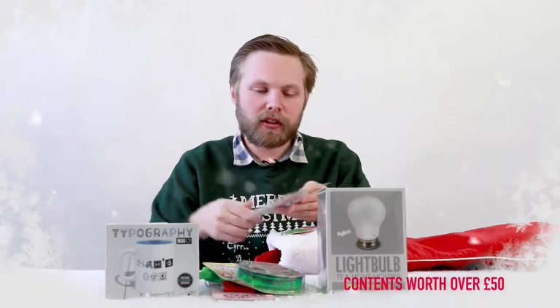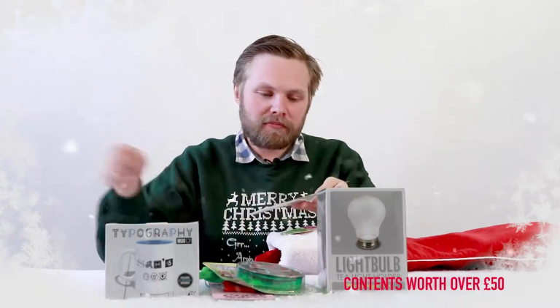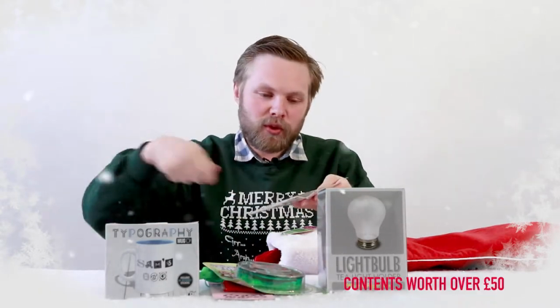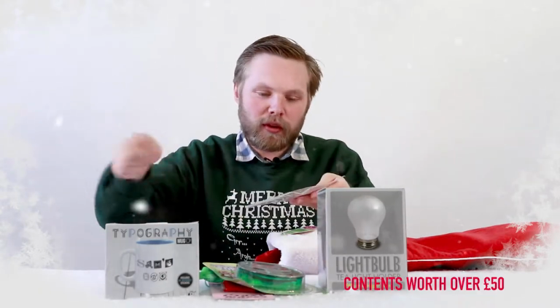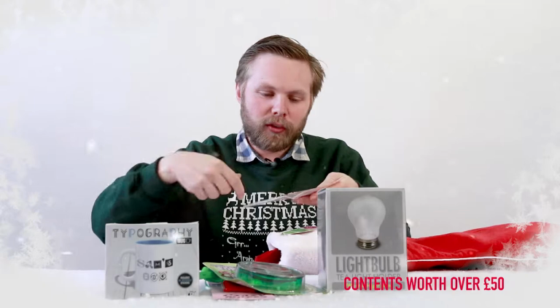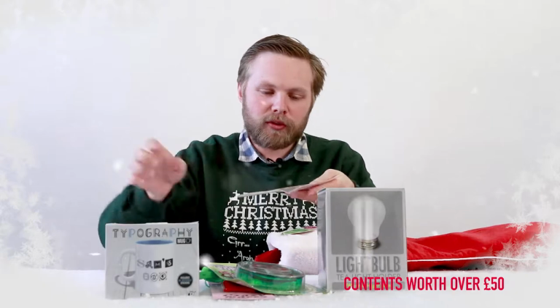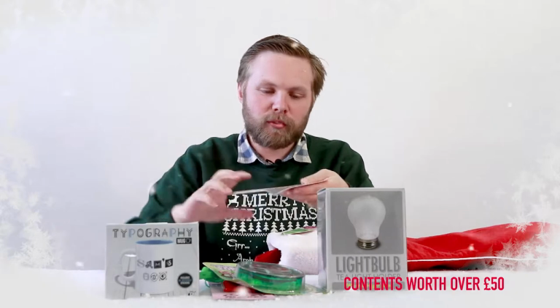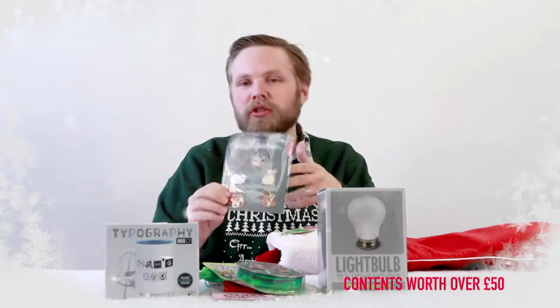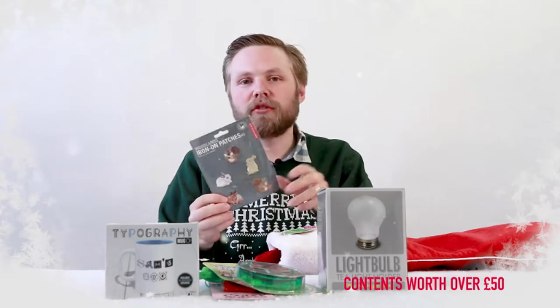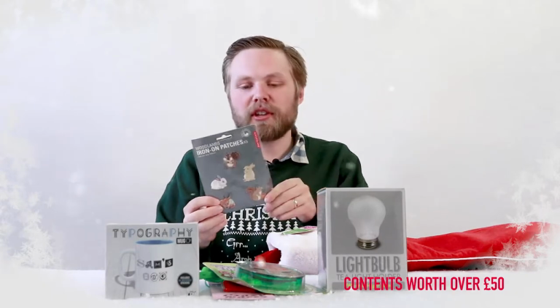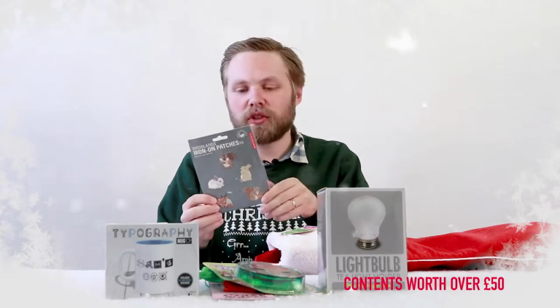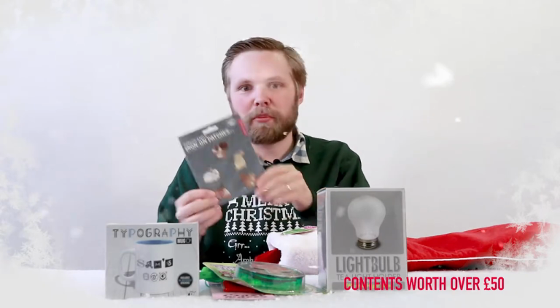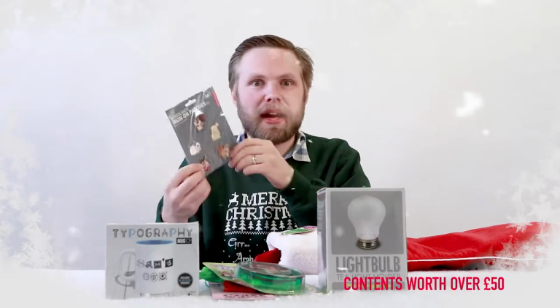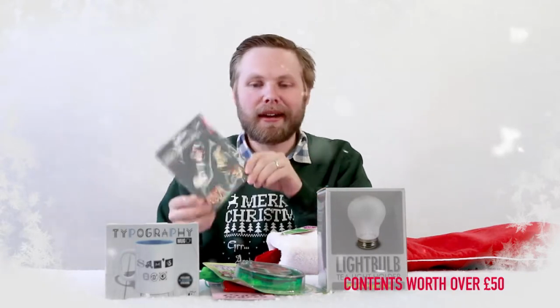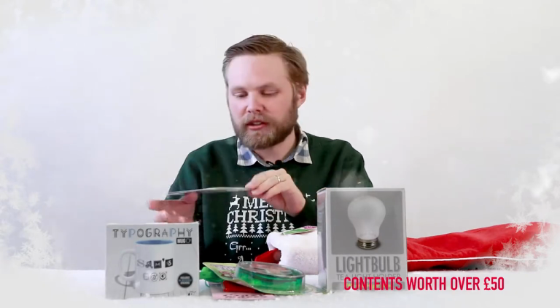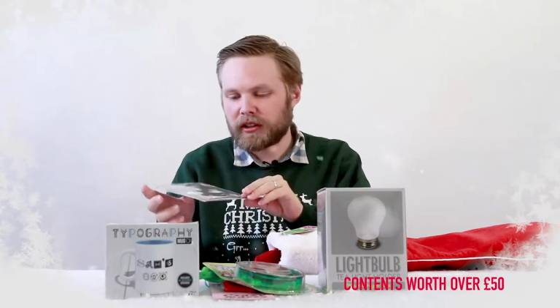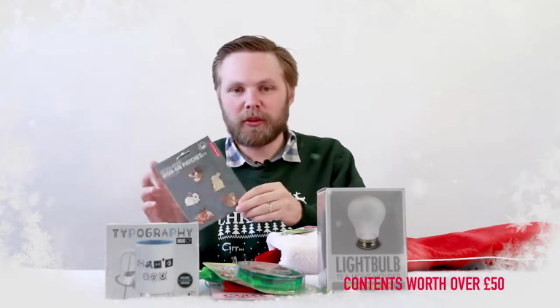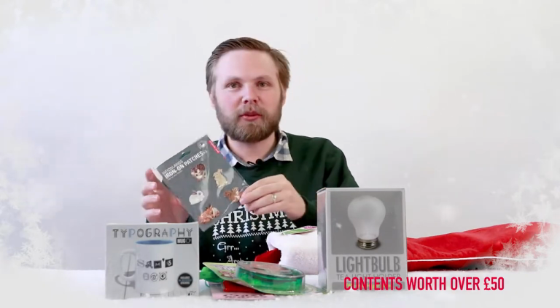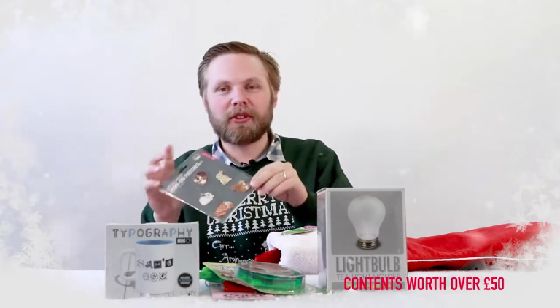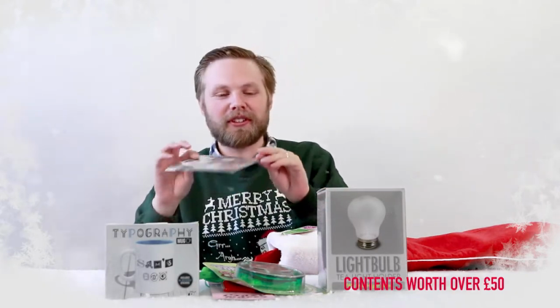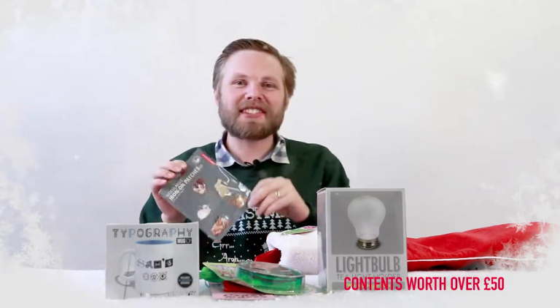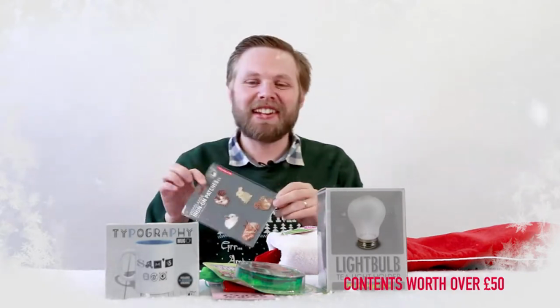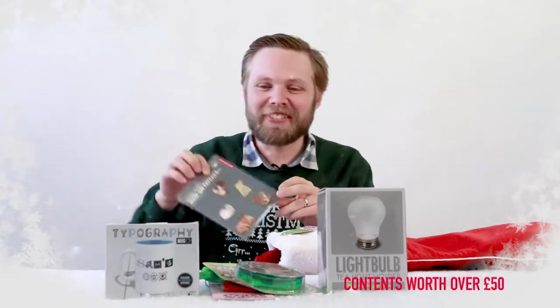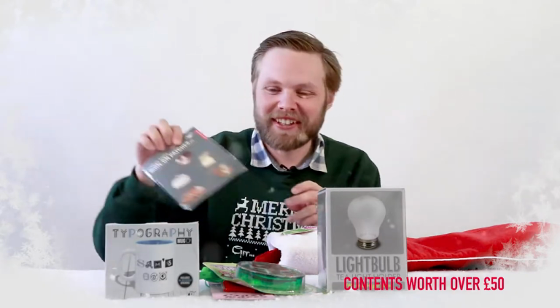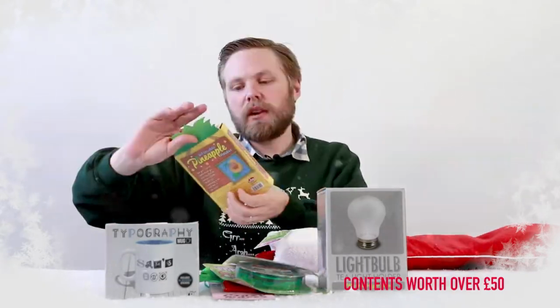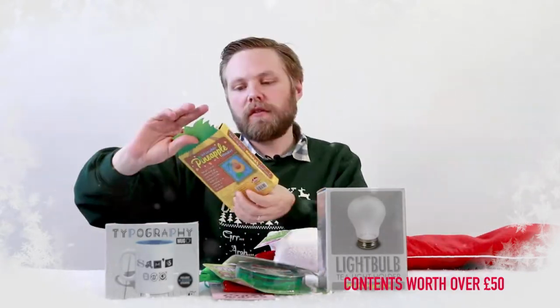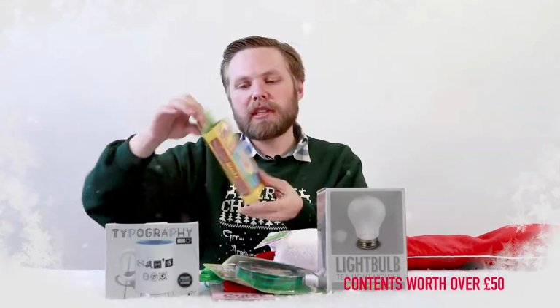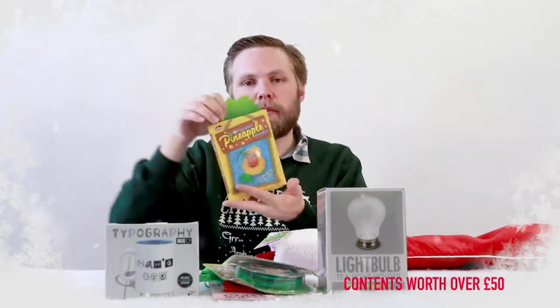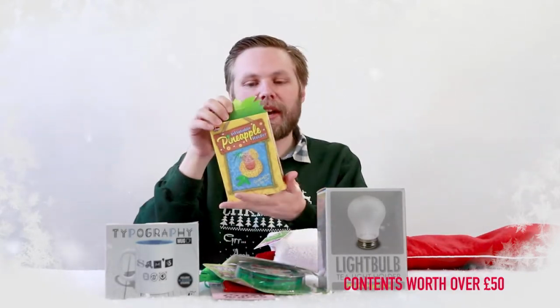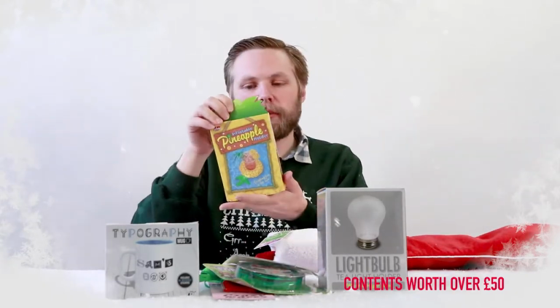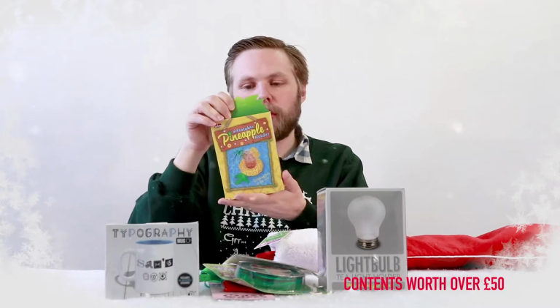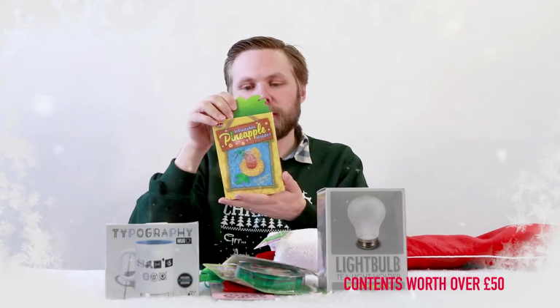Iron-on patches — you can iron on squirrels and woodland friends onto your bags and clothes and whatnot. Isn't that lovely!